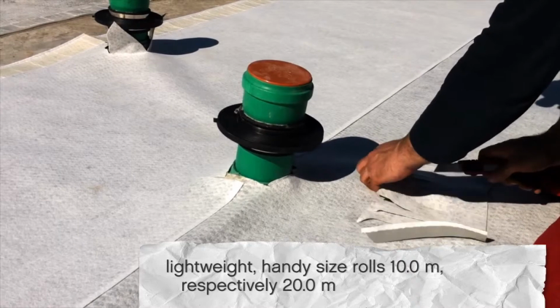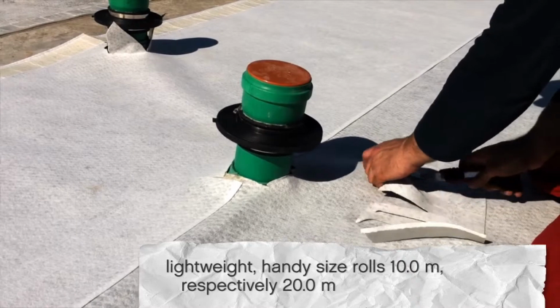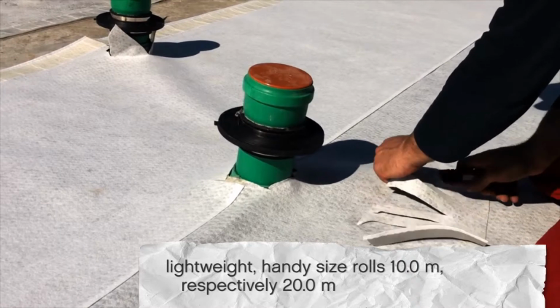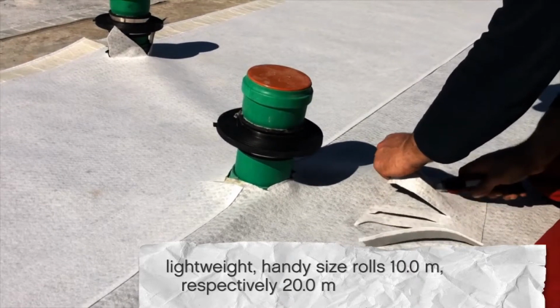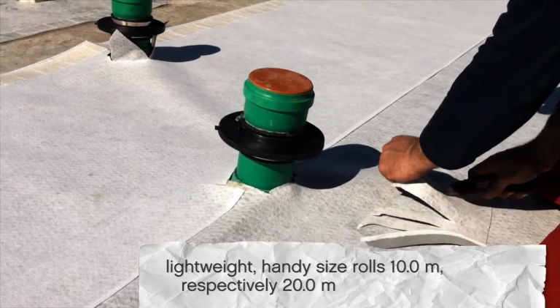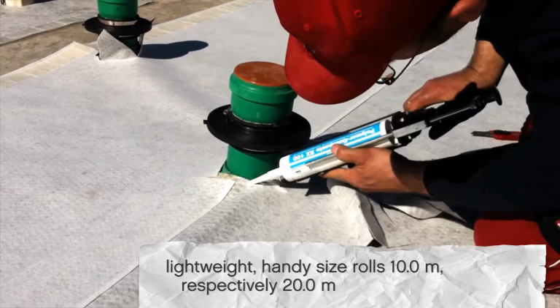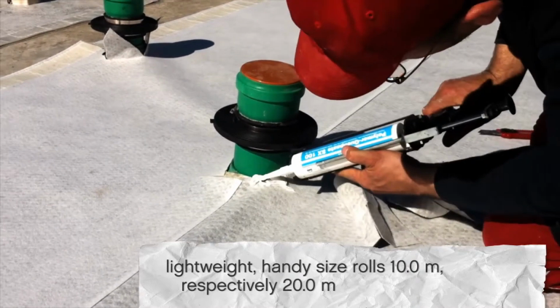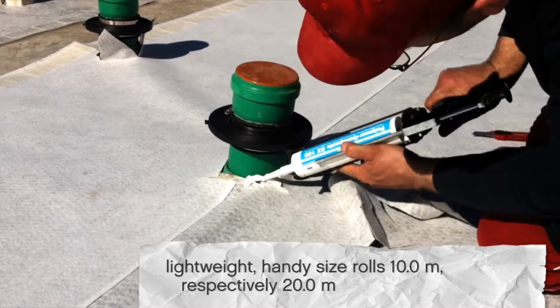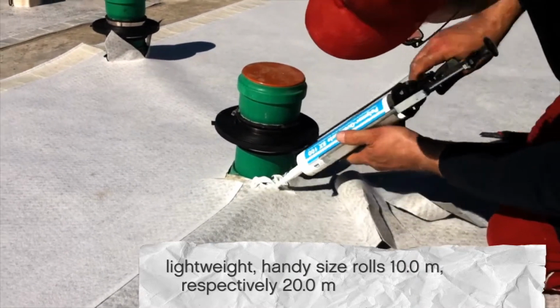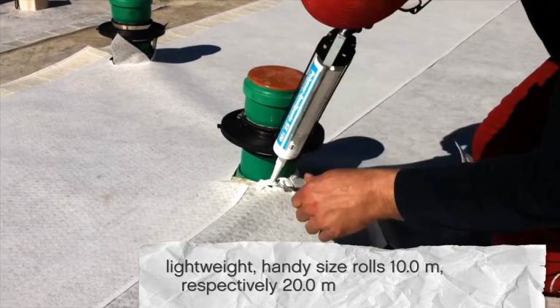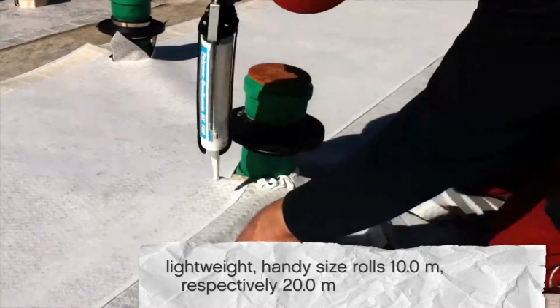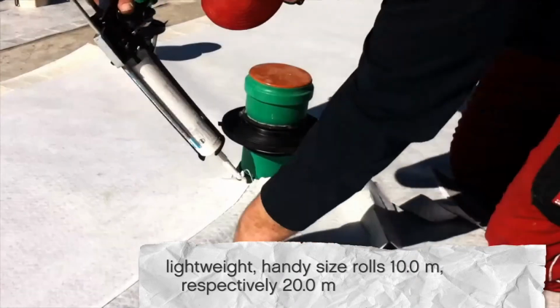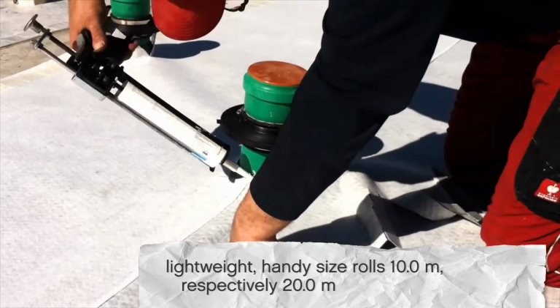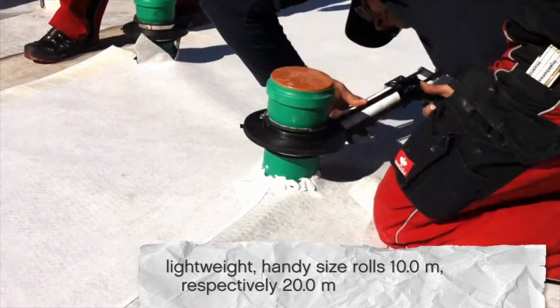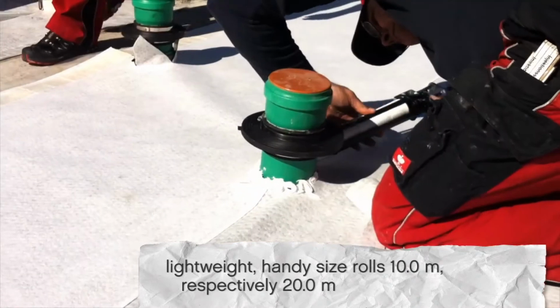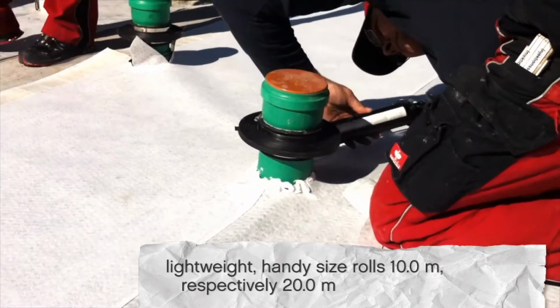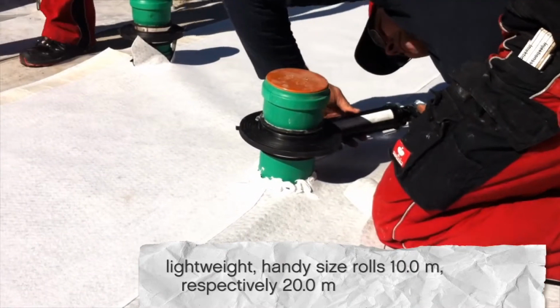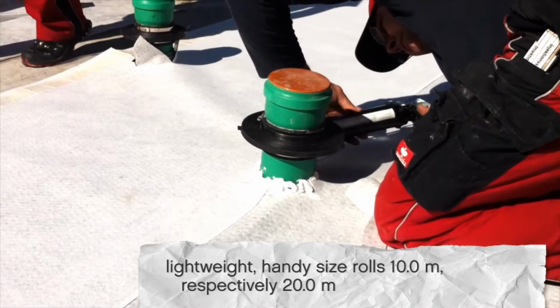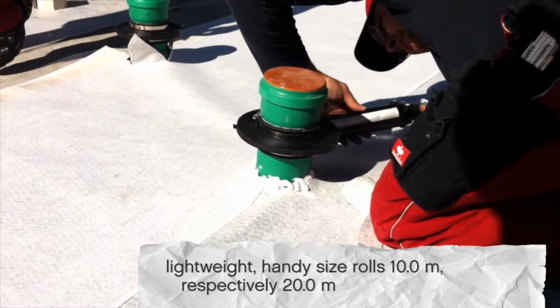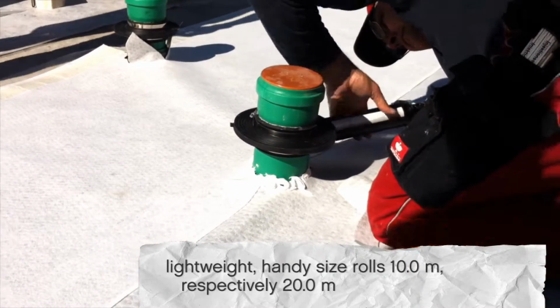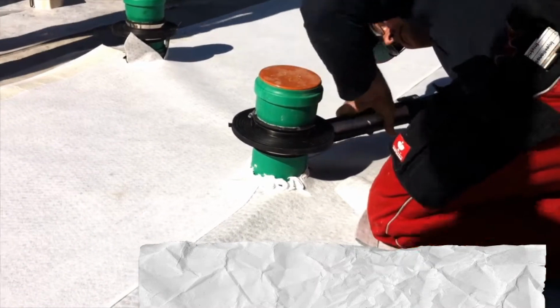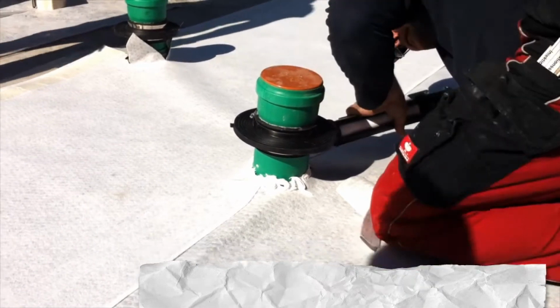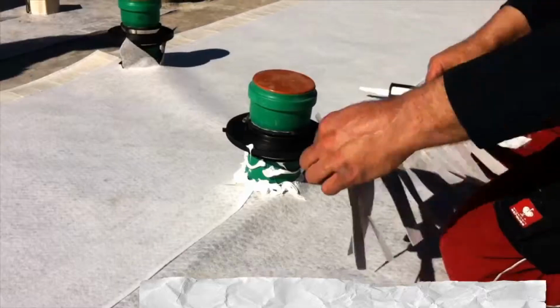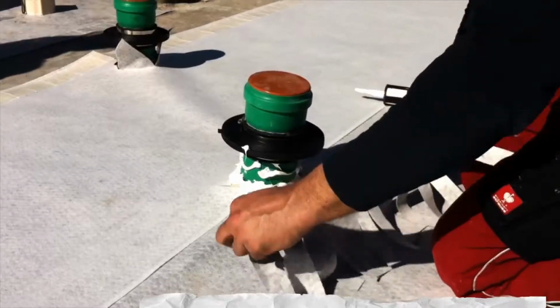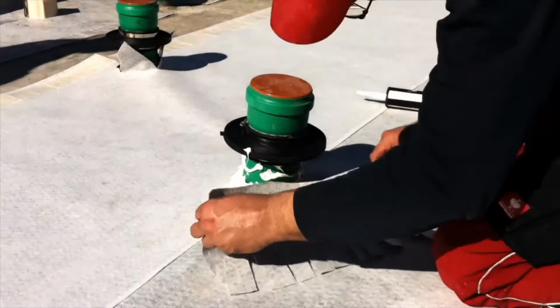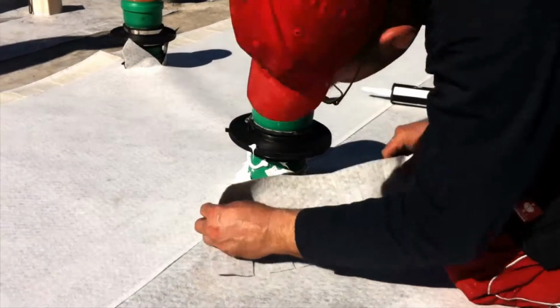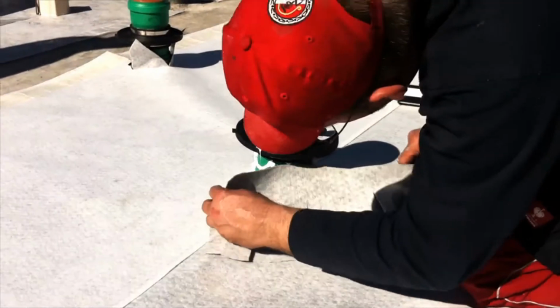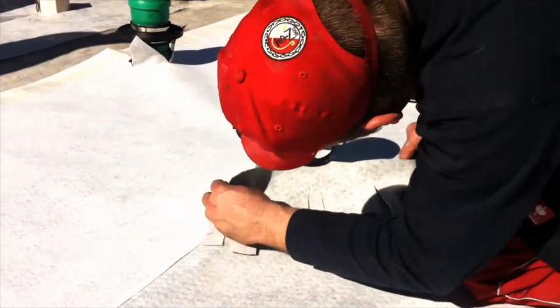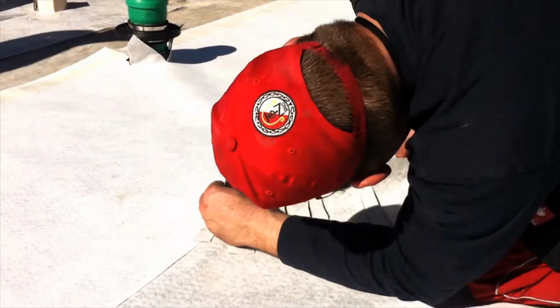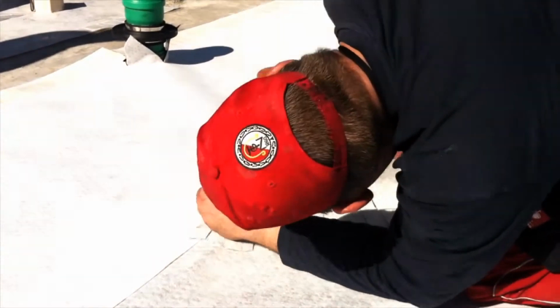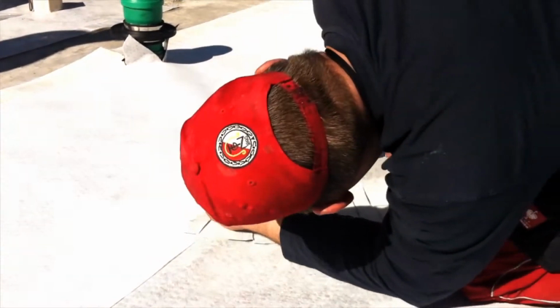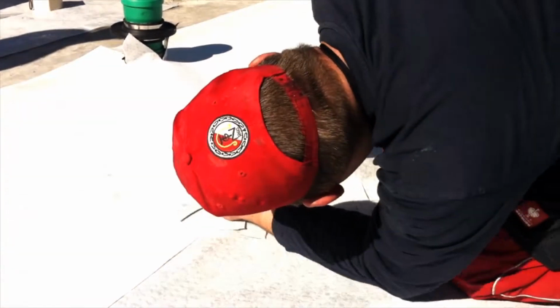Stecco X was awarded the Innovation Prize at the Econstra Tradeshow for PolyFleece SX1000.